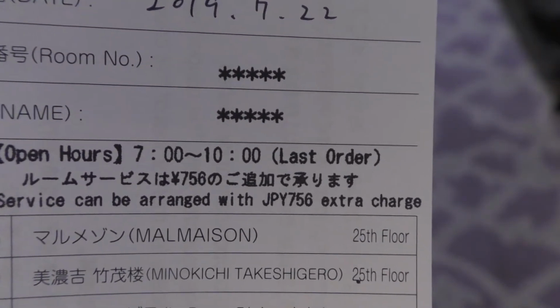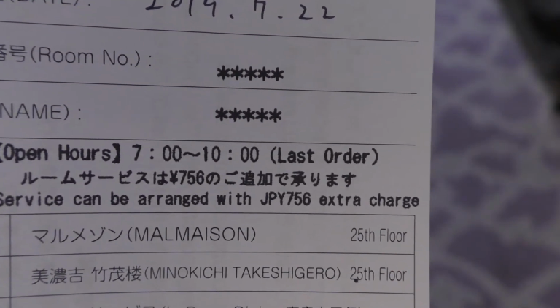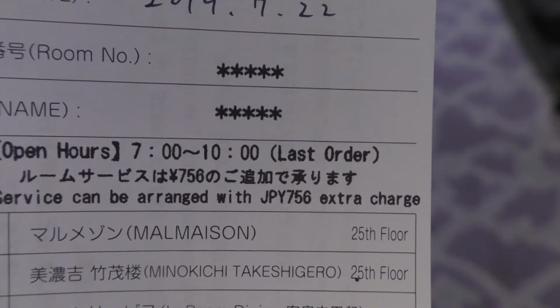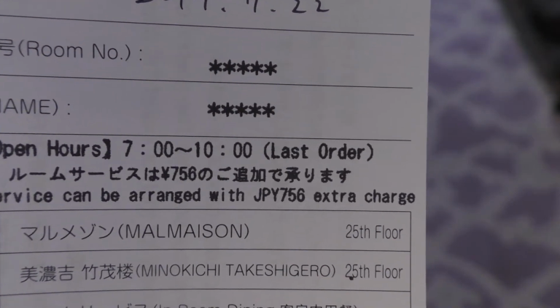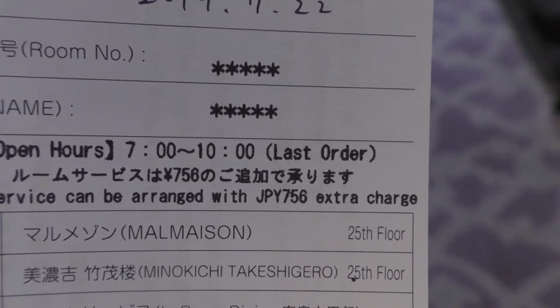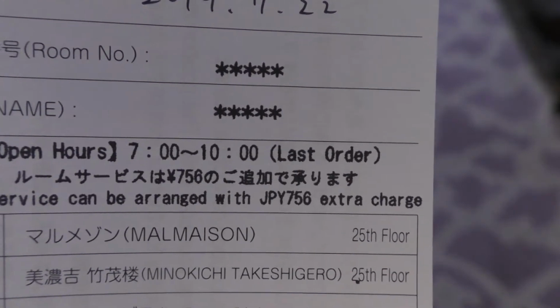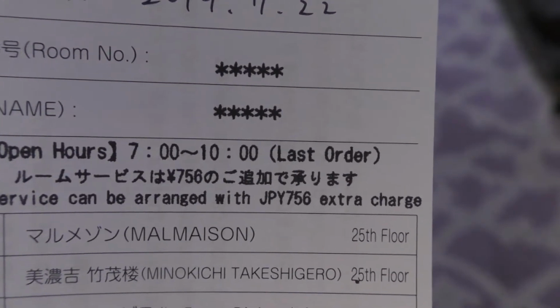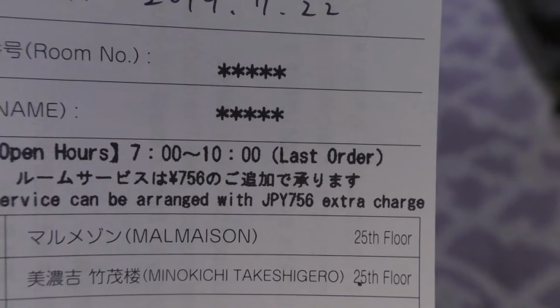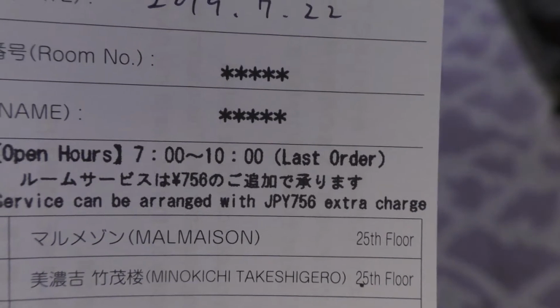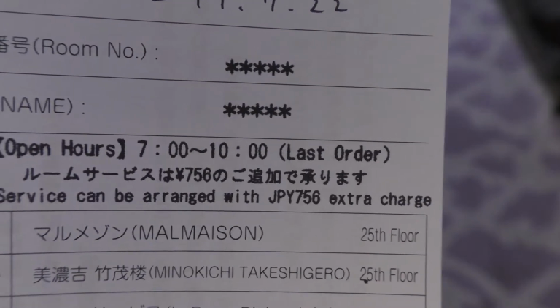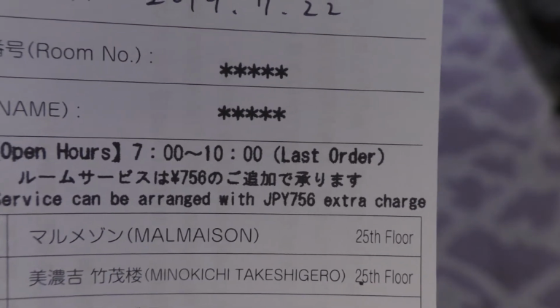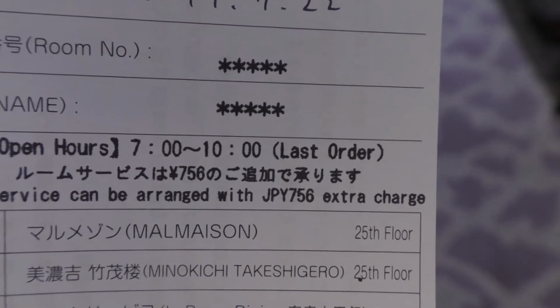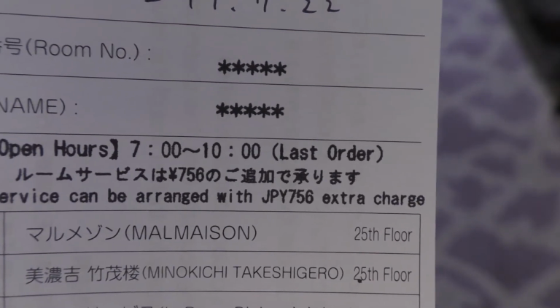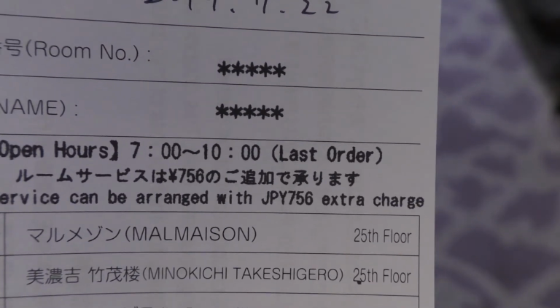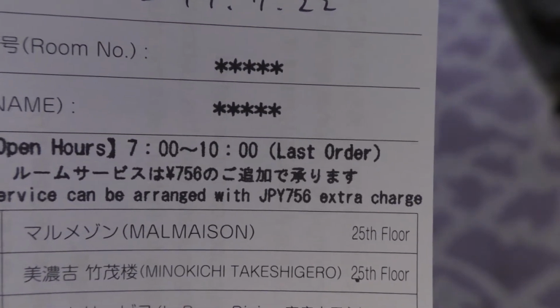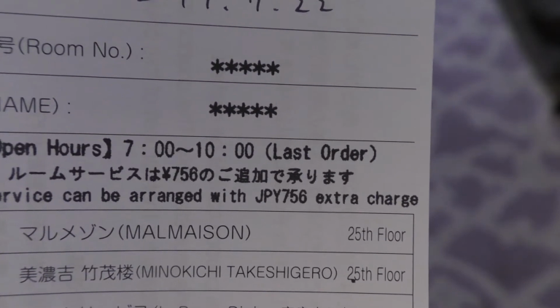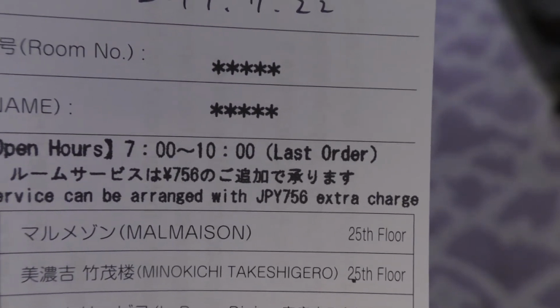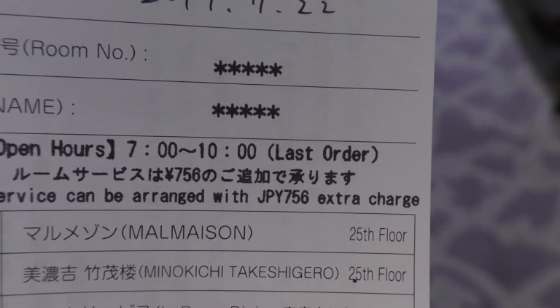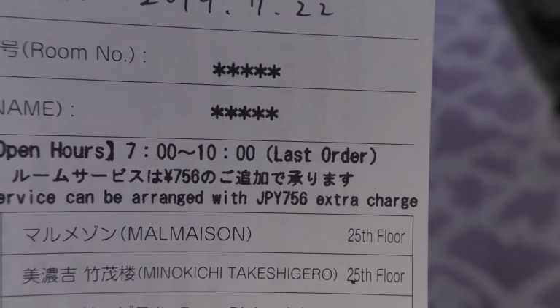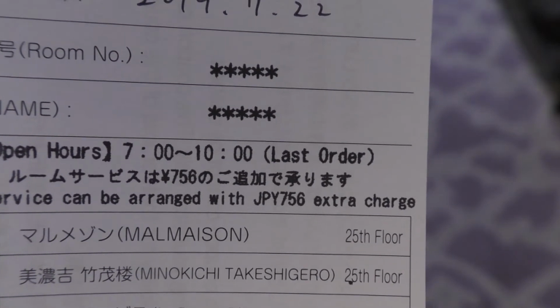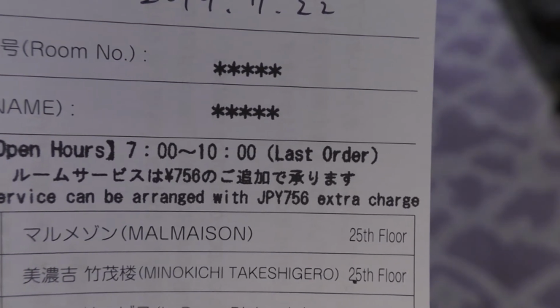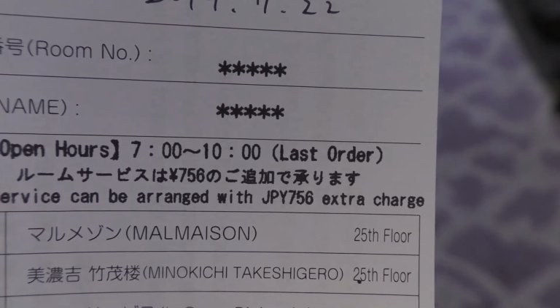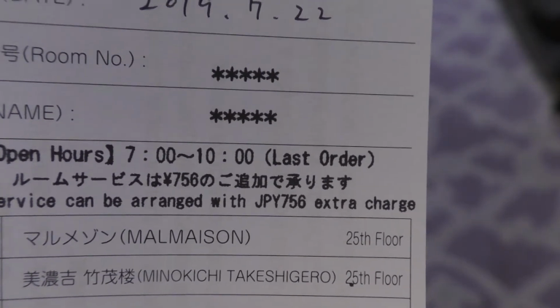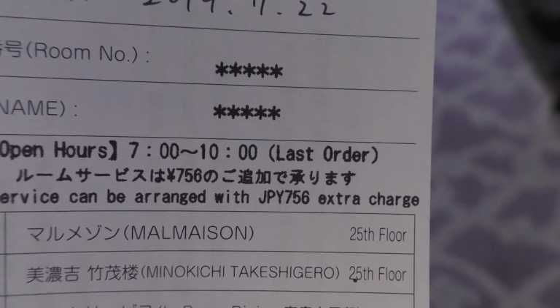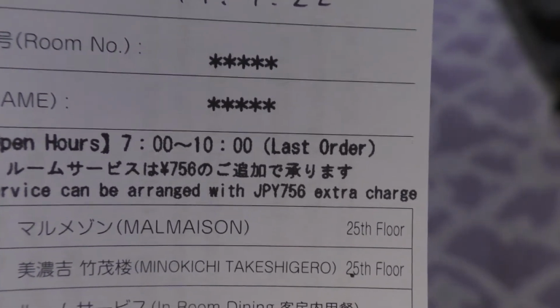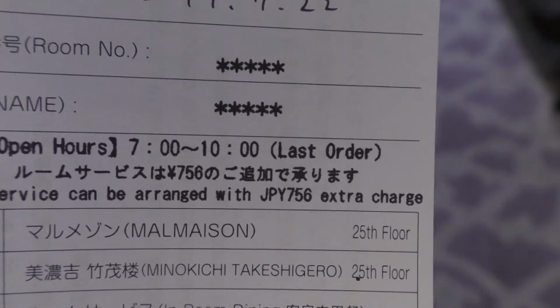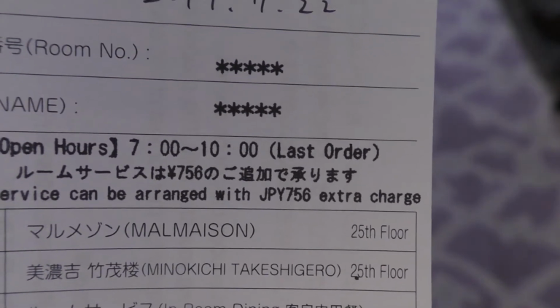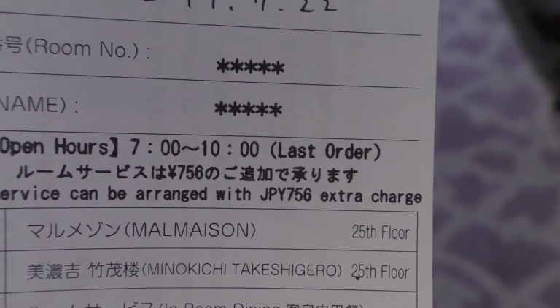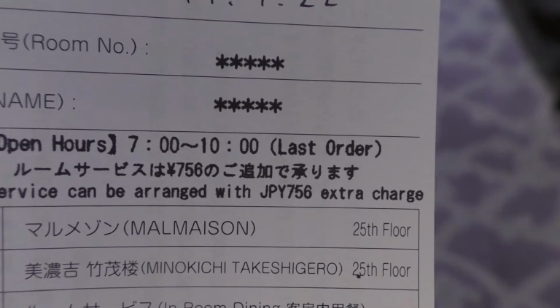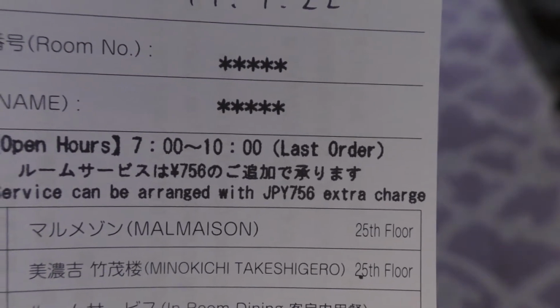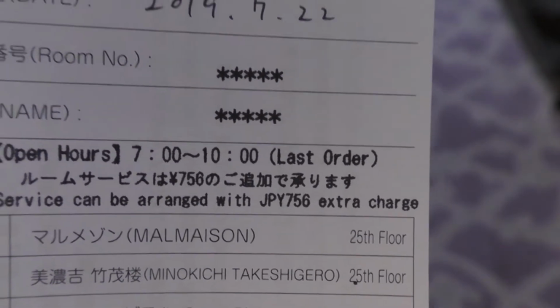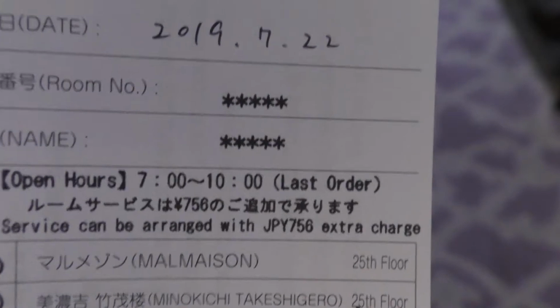今回、朝食付きのセットプランなんですけれども、これが朝食のクーポンになります。洋食か和食か、選べるそうです。セットメニューです。時間は7時から10時。ルームサービスは756円以下で受けたまわります。